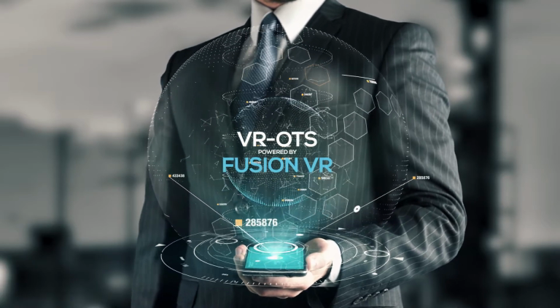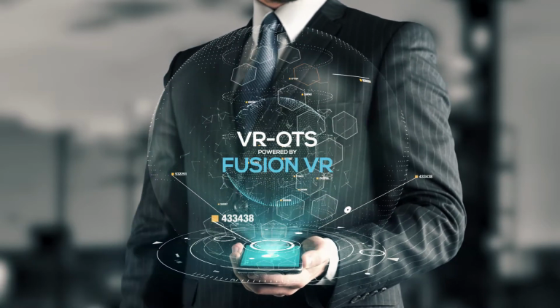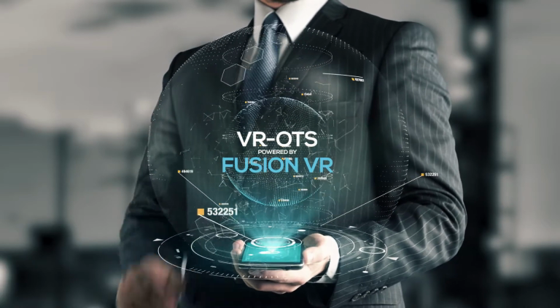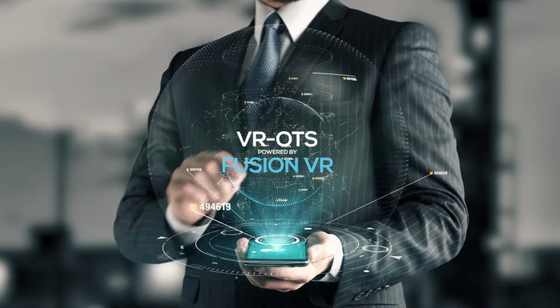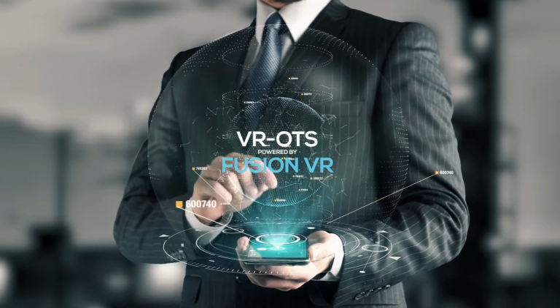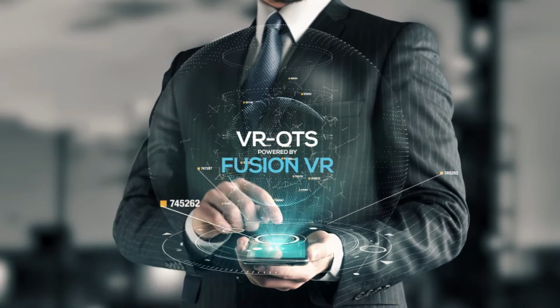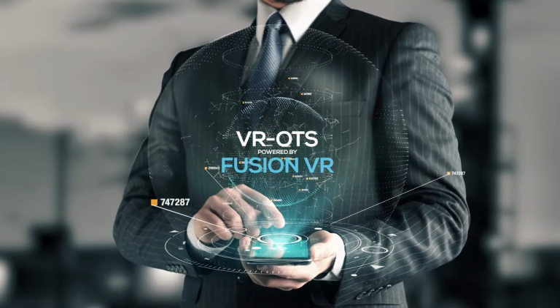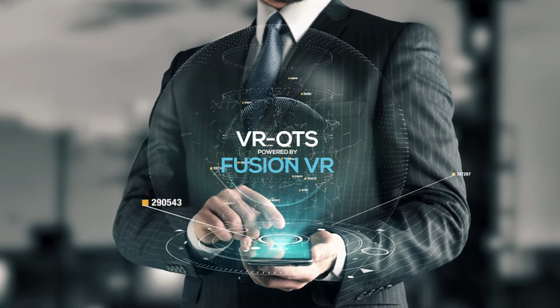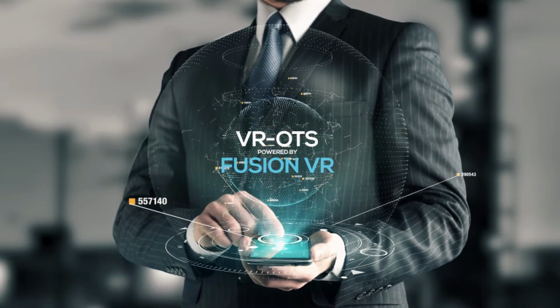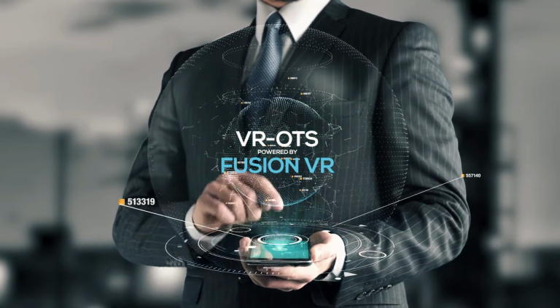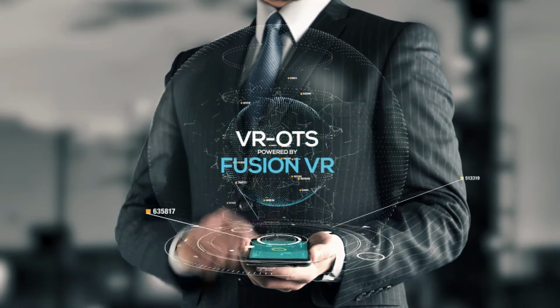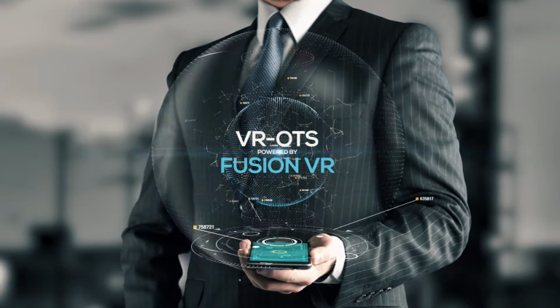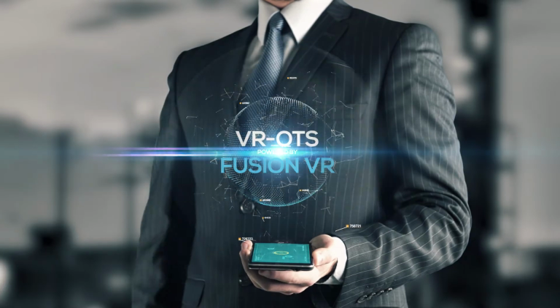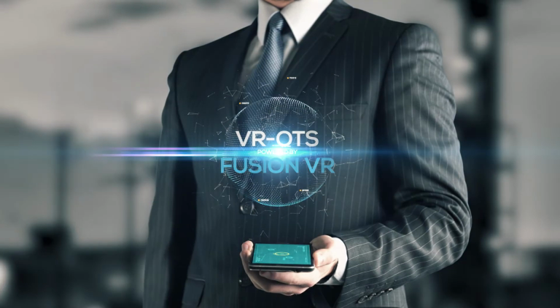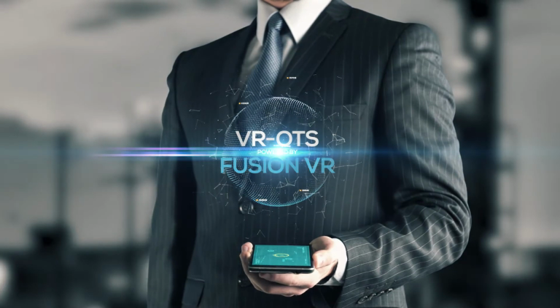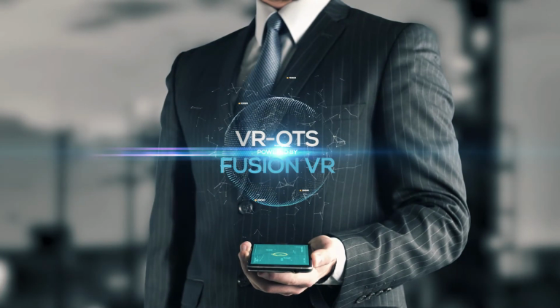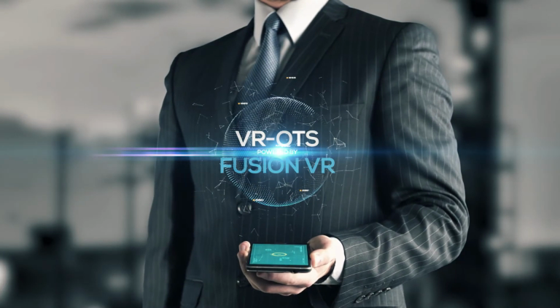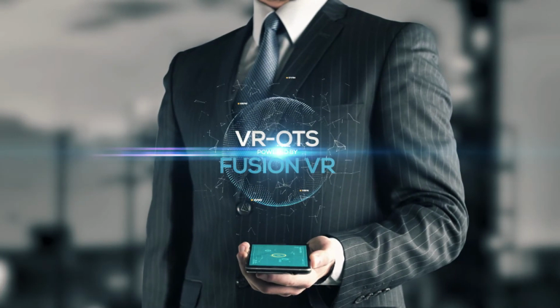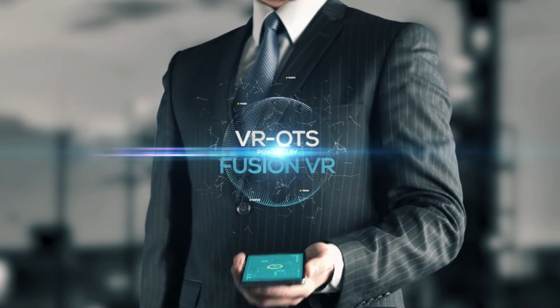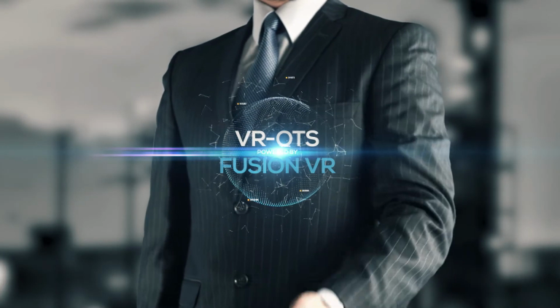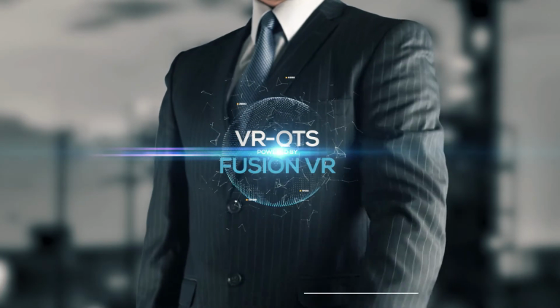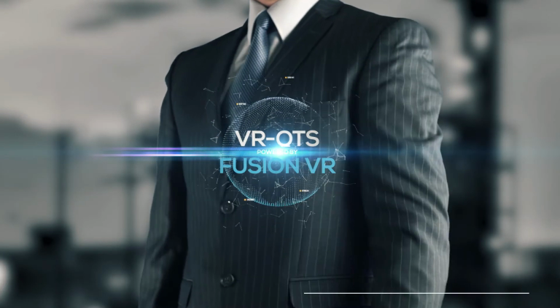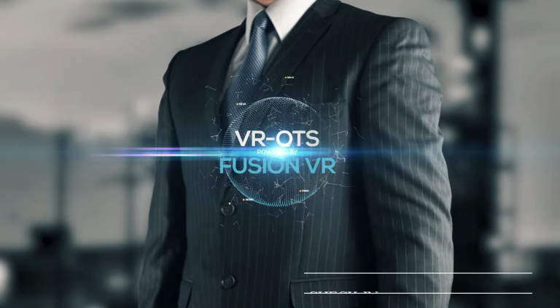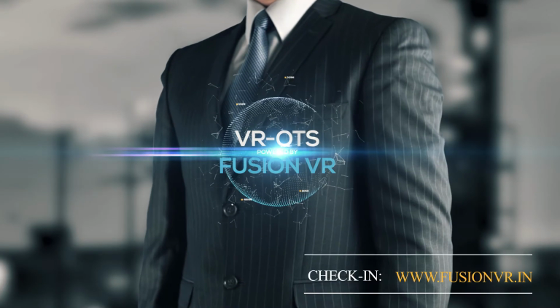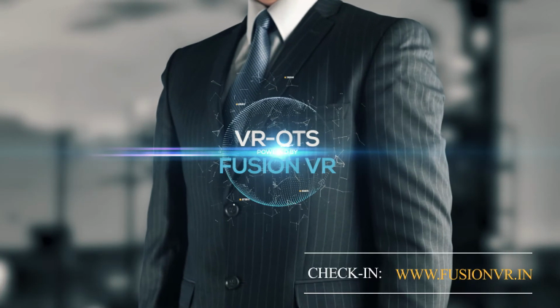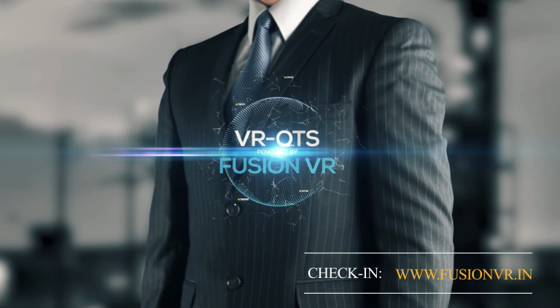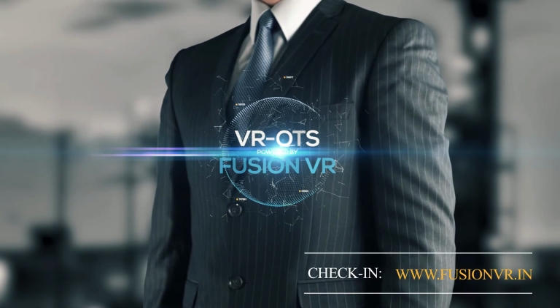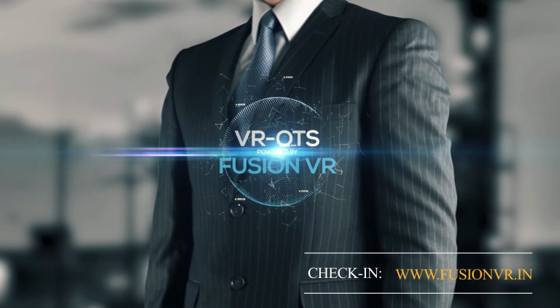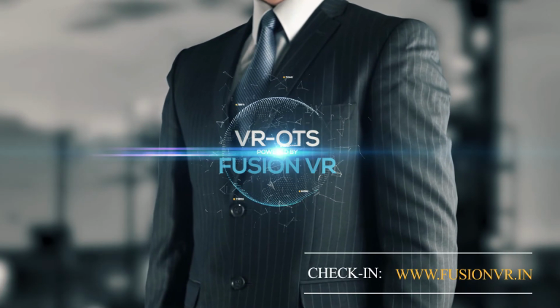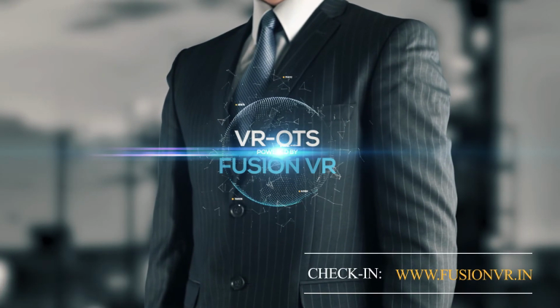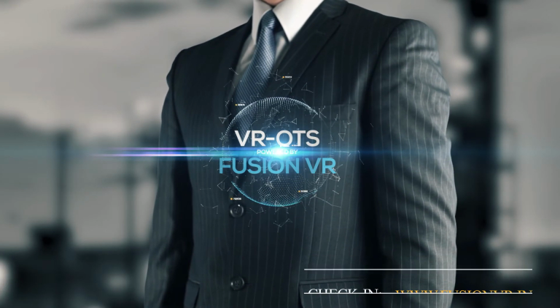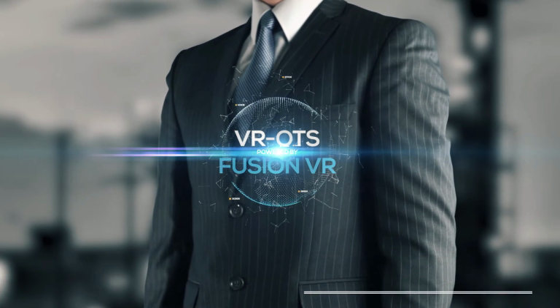Do you still have fear of disruption, or are uncertain about your VR strategies? Reach us for a free consultation. Let's do some brainstorming.